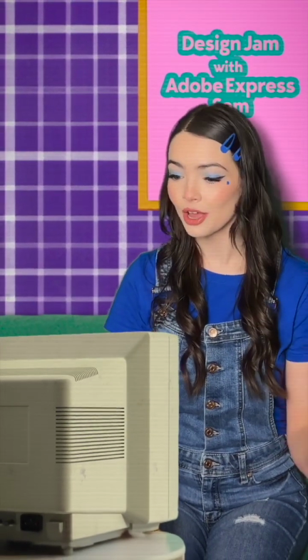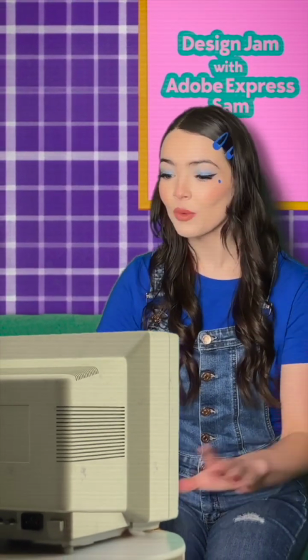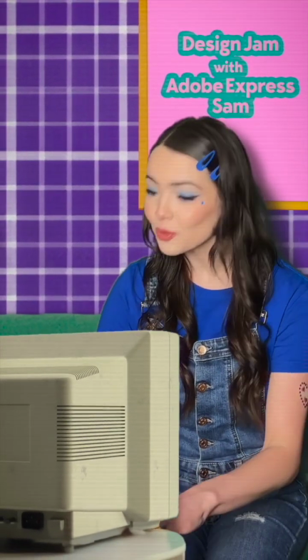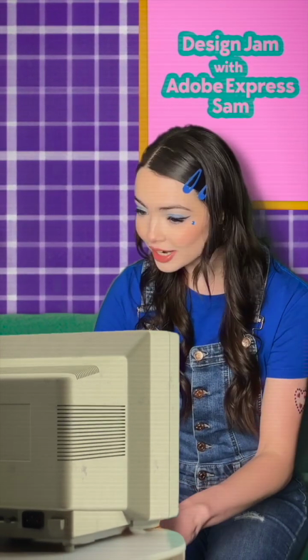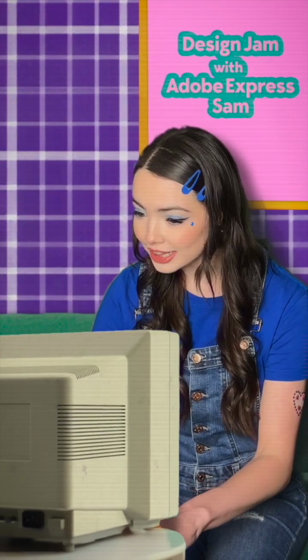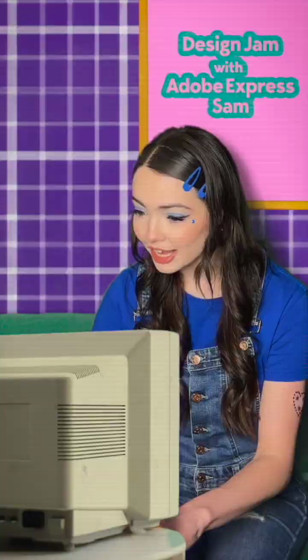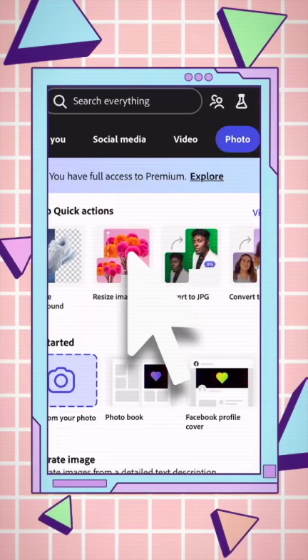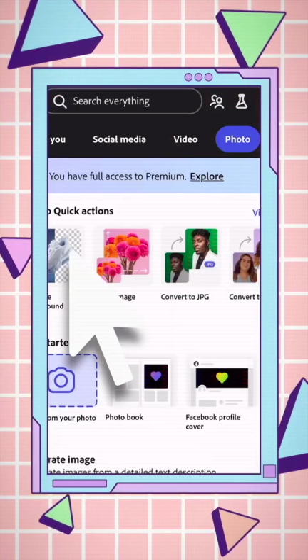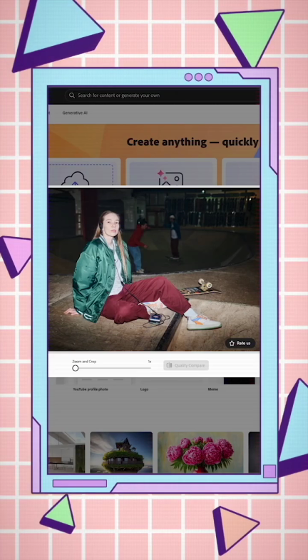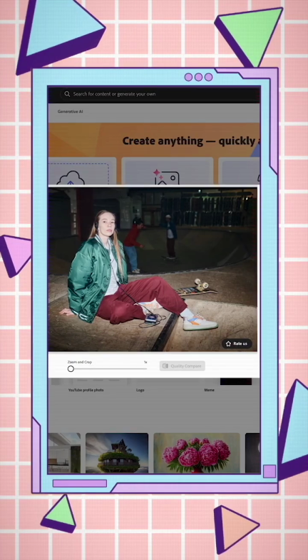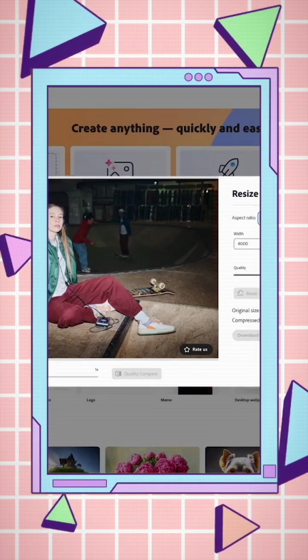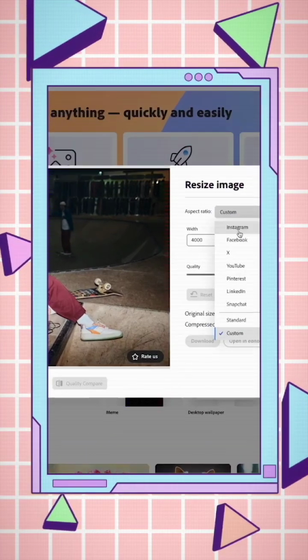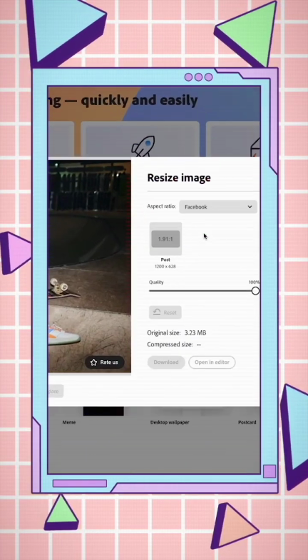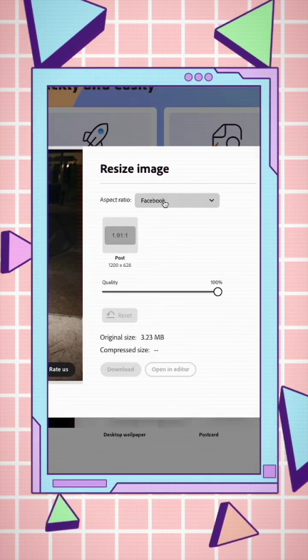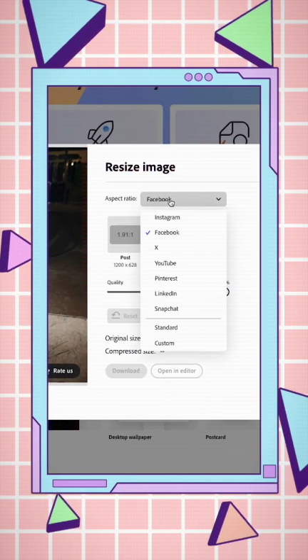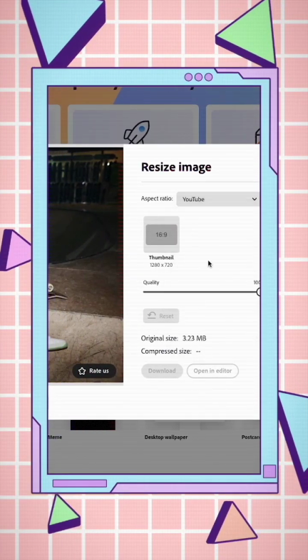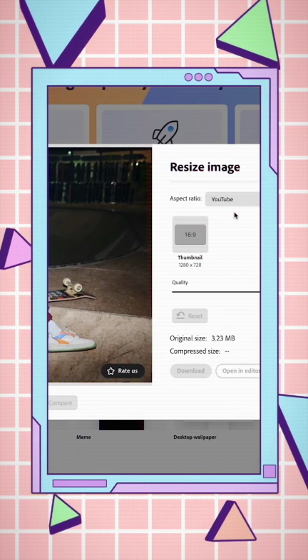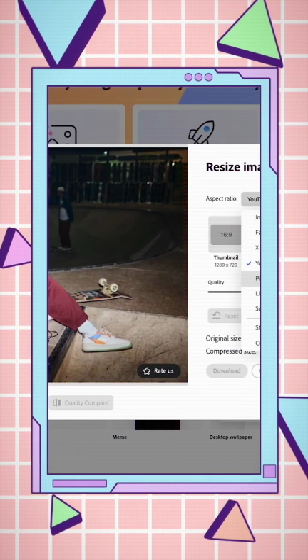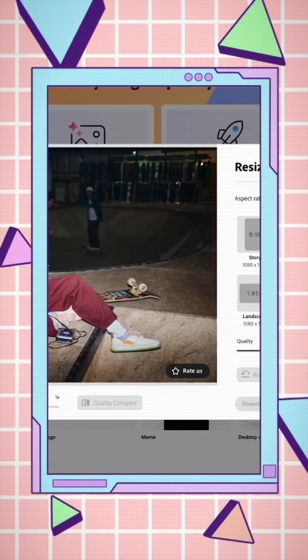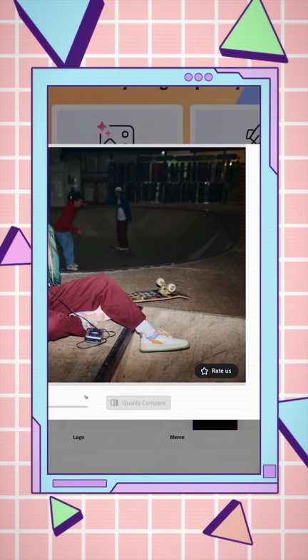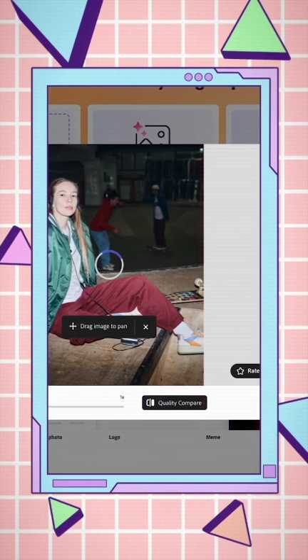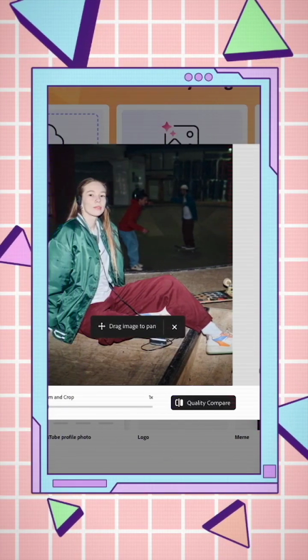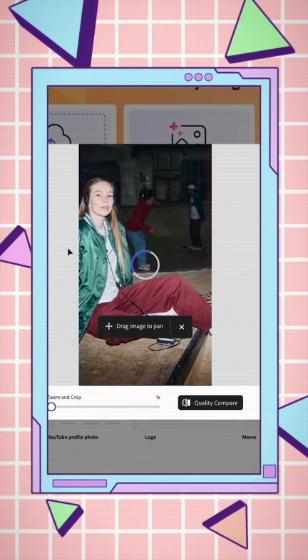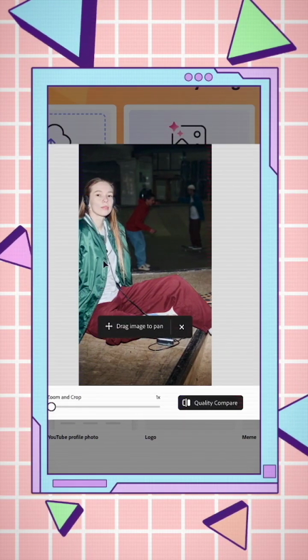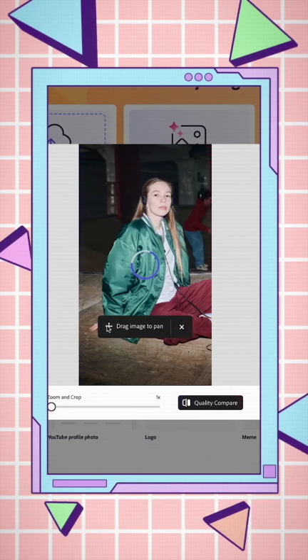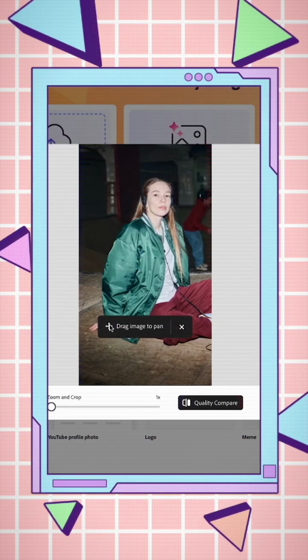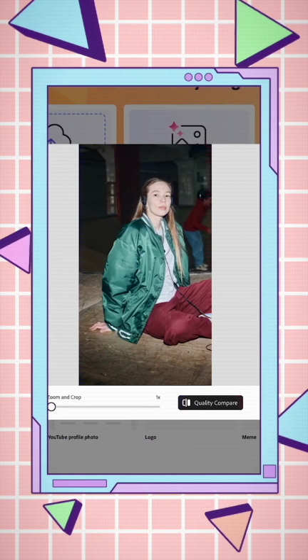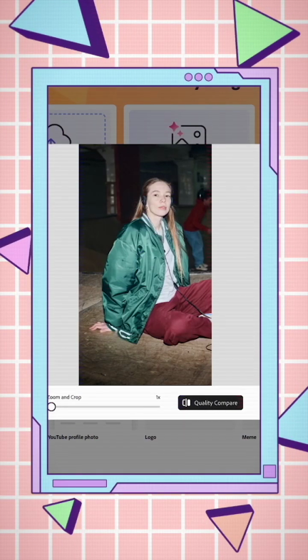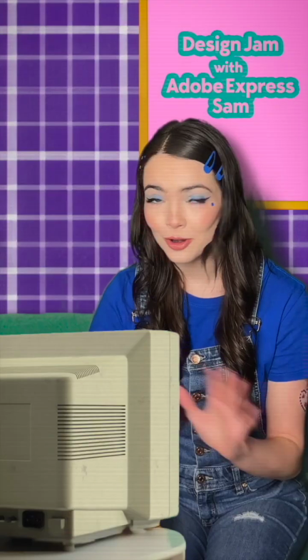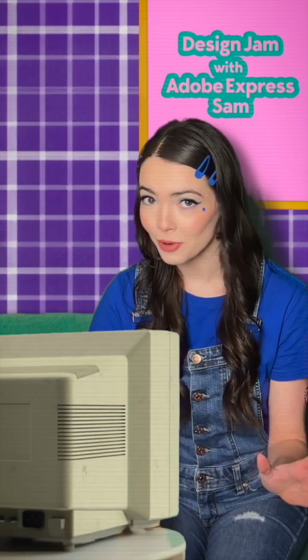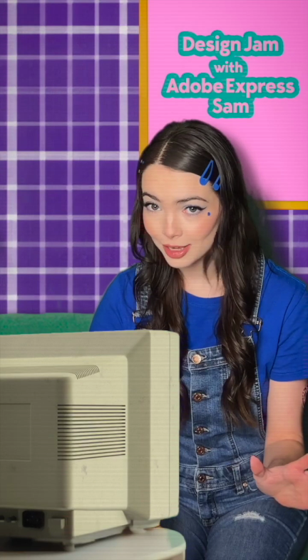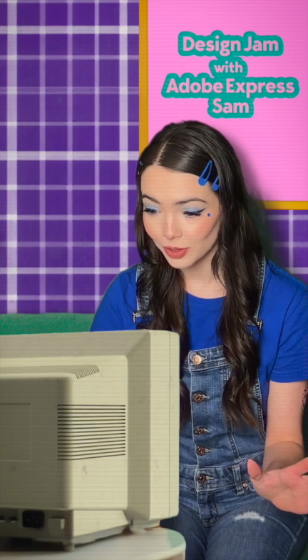With one click, you can resize your photos for multiple platforms — no more manual cropping, no more guesswork.